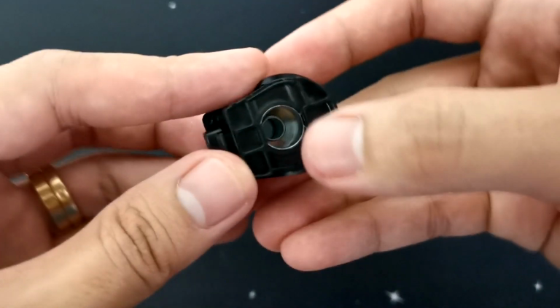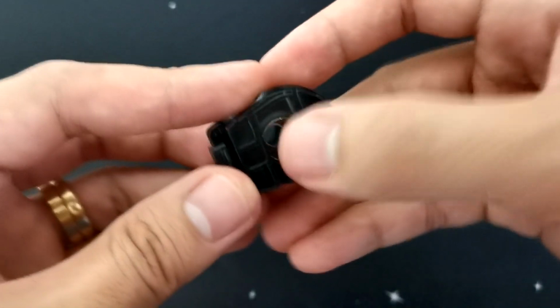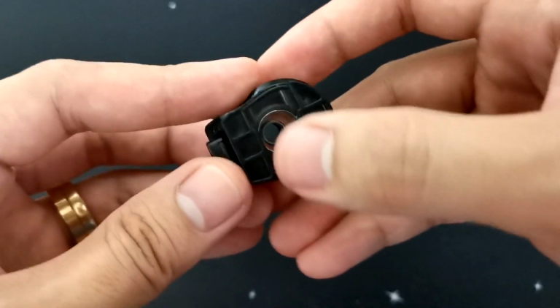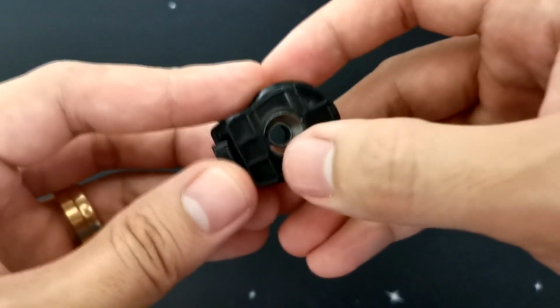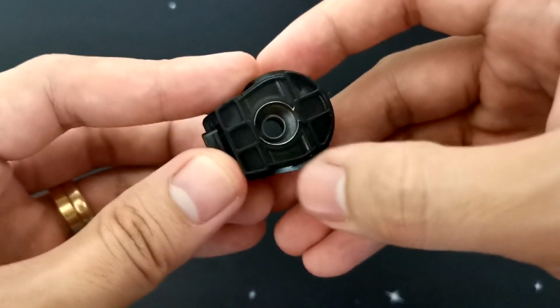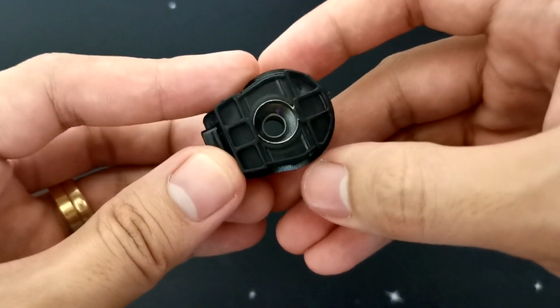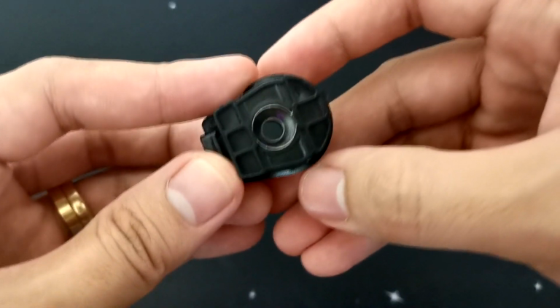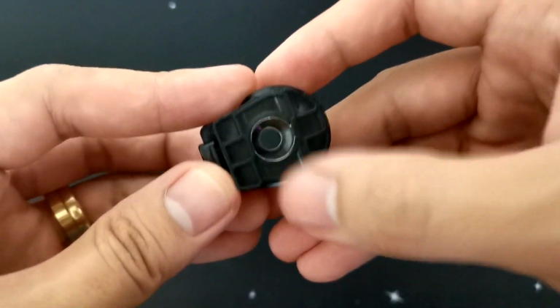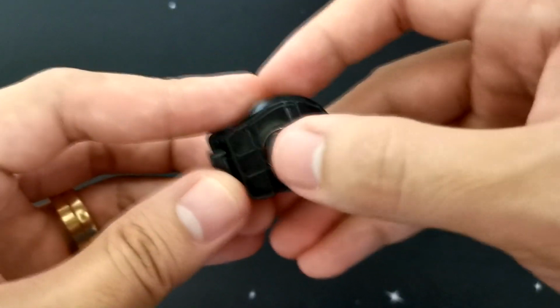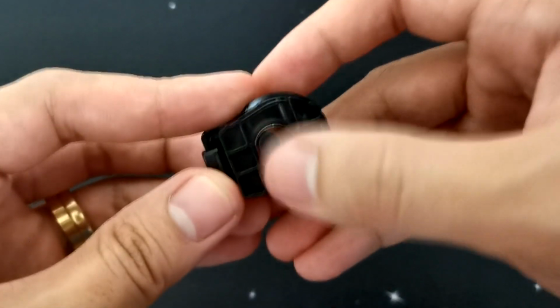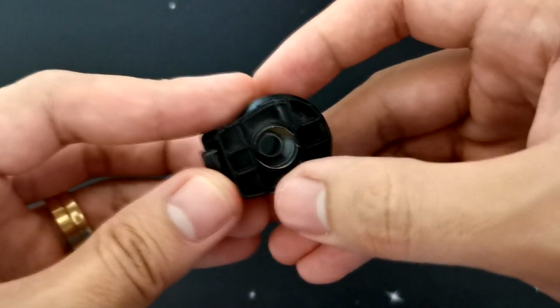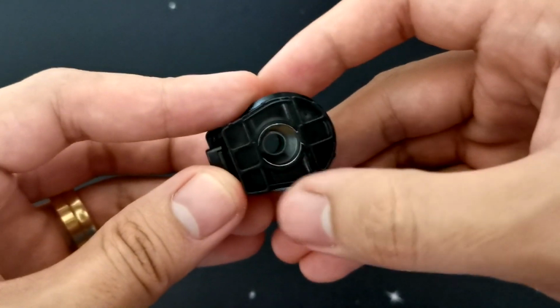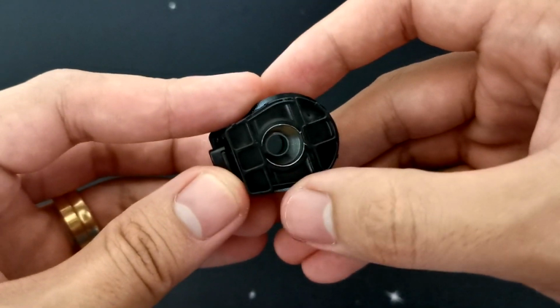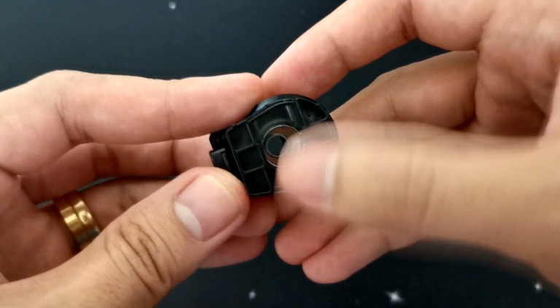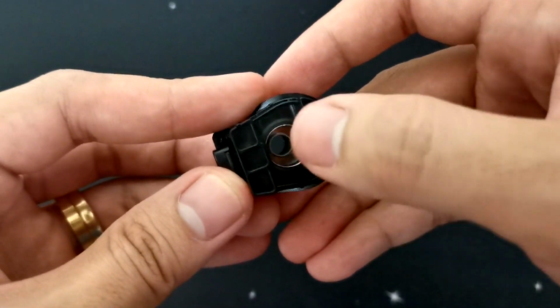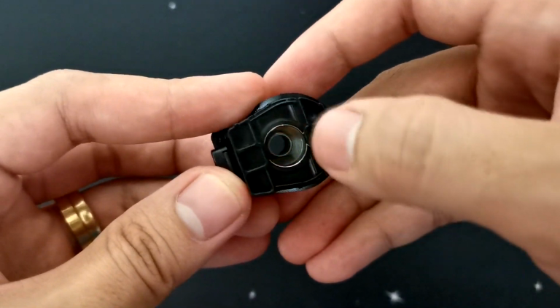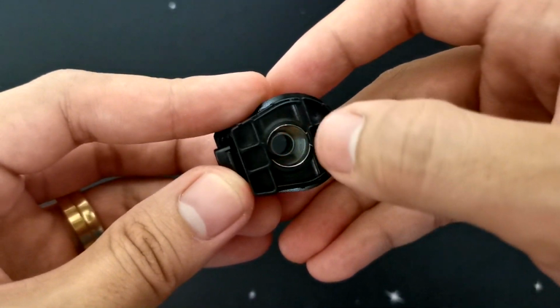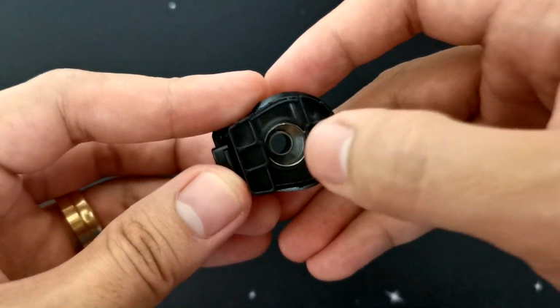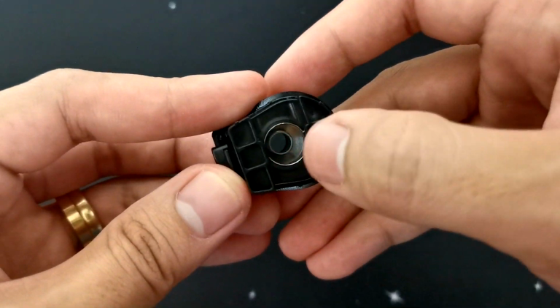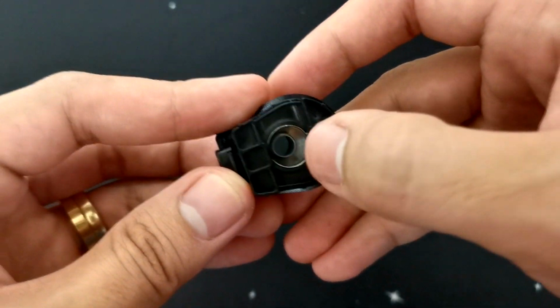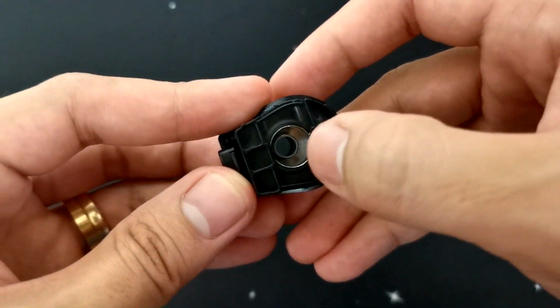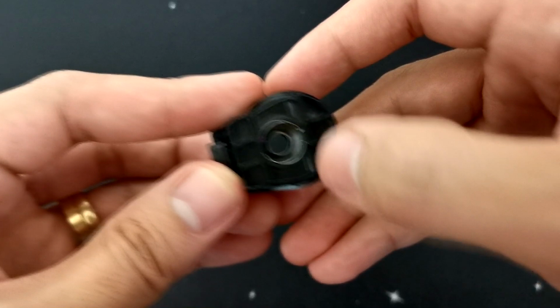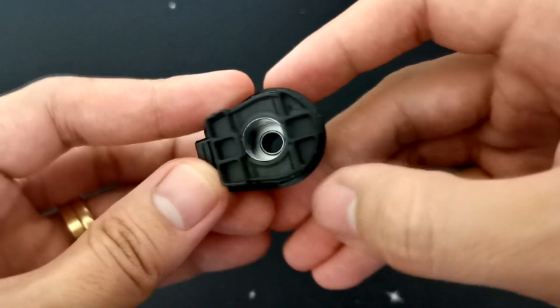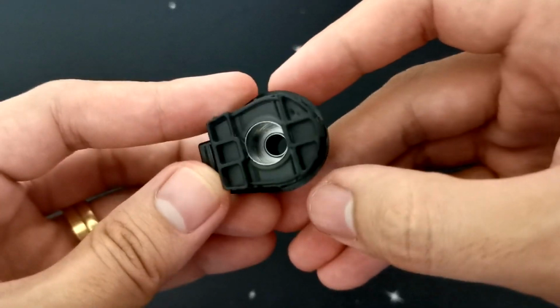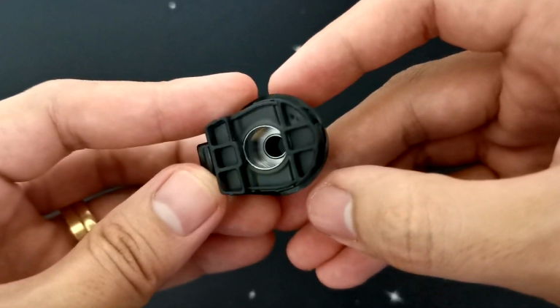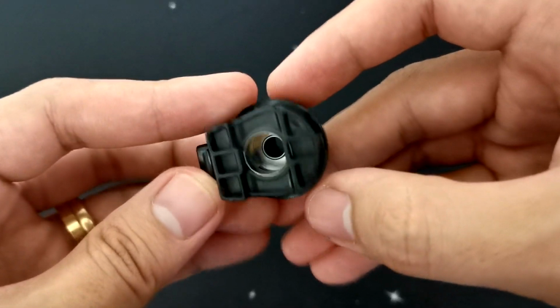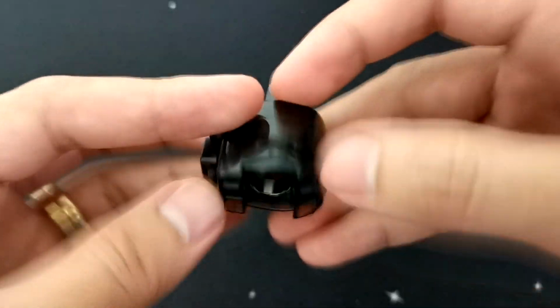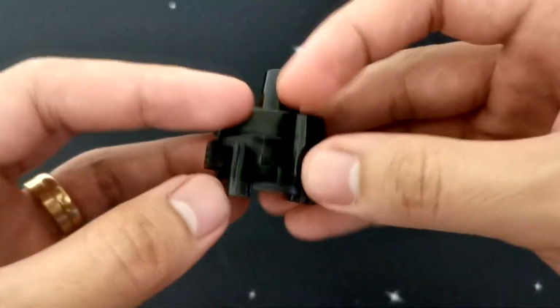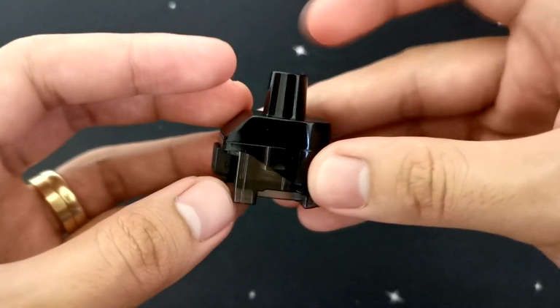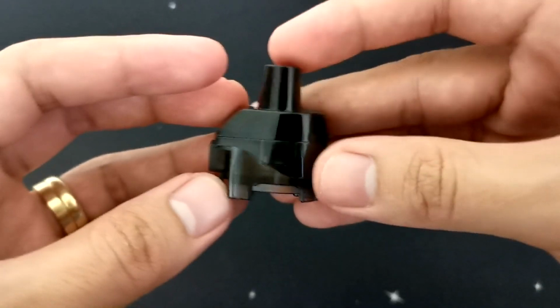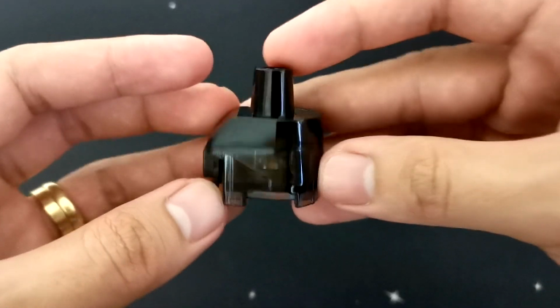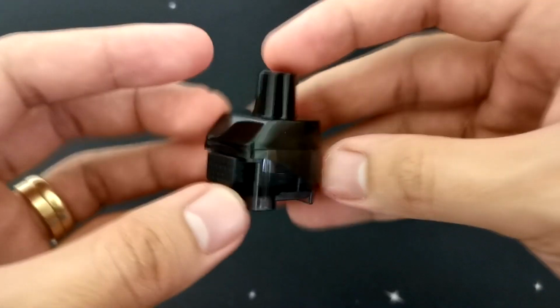Ito naman yung naglalock sa pad at saka doon sa mod. And then dito sa ilalim, wala po syang mga magnet kasi ito nga po yung panglock nya. Sakto lang ilalagay mo lang yung OCC mo dito — ganun lang po sya kasimple.